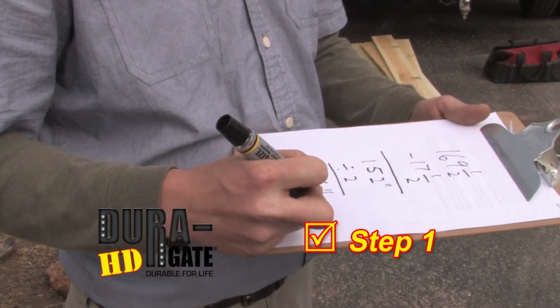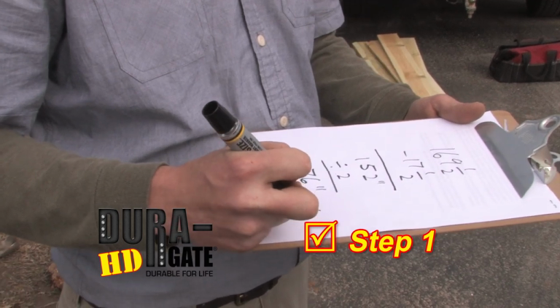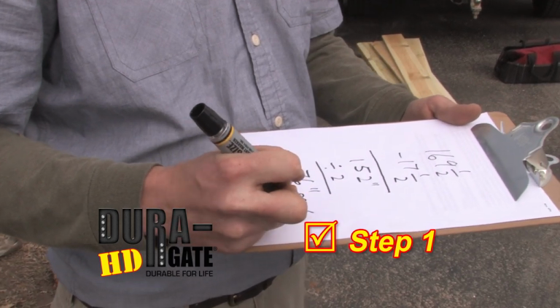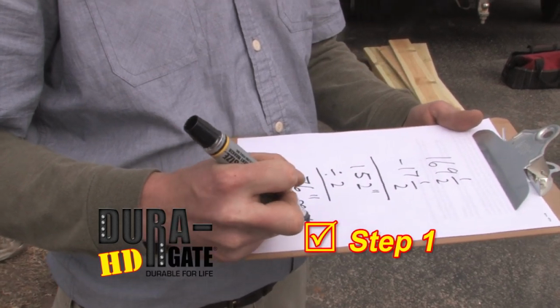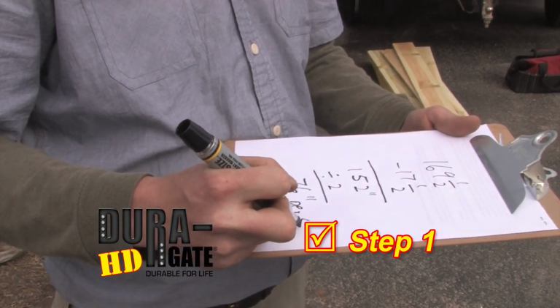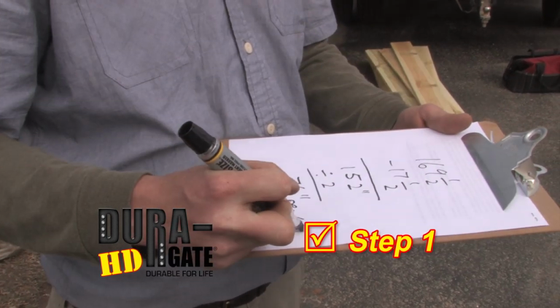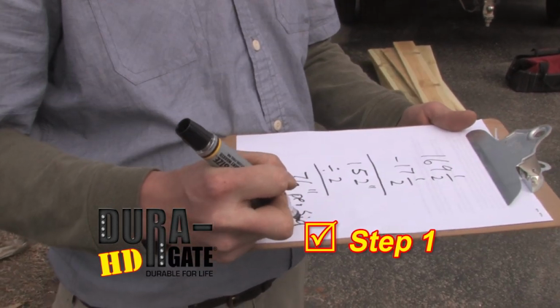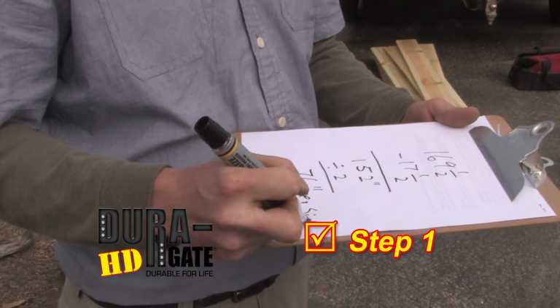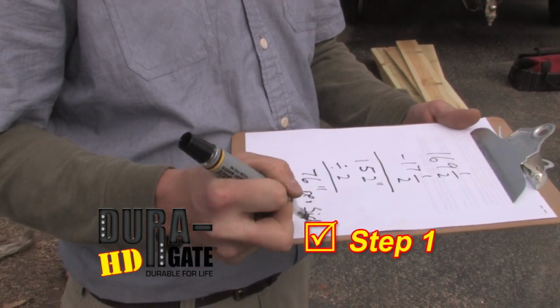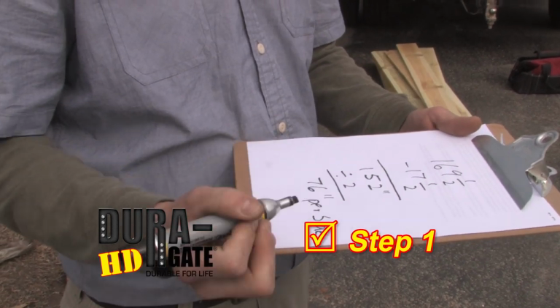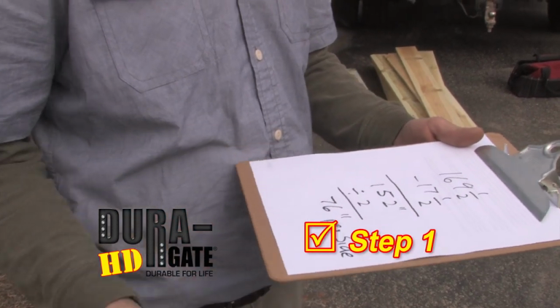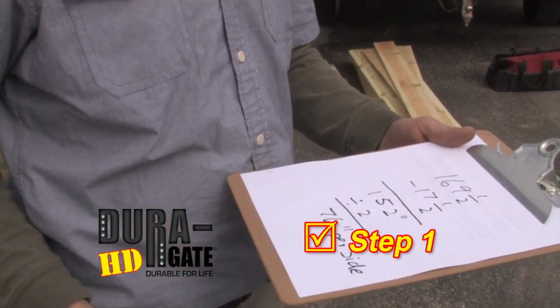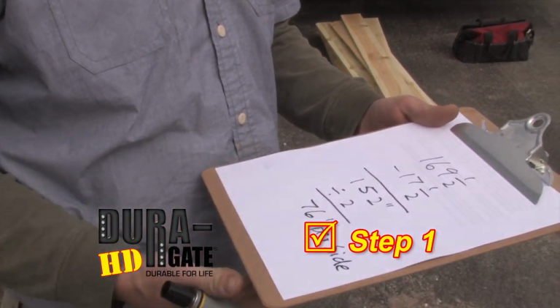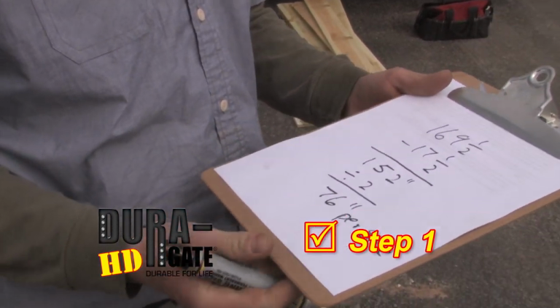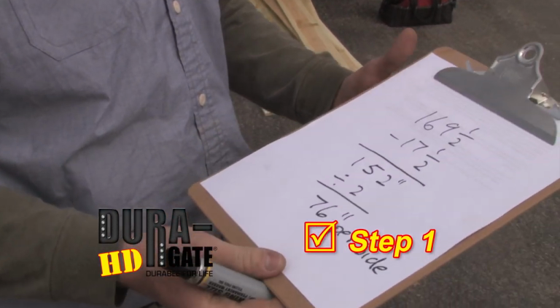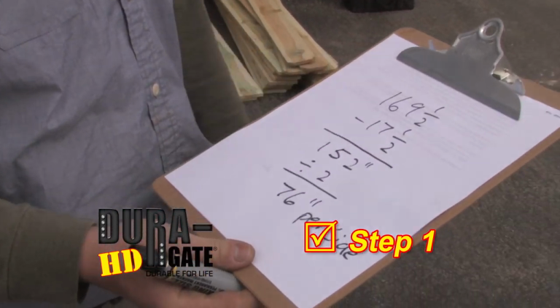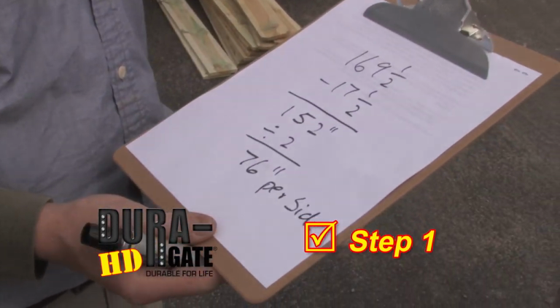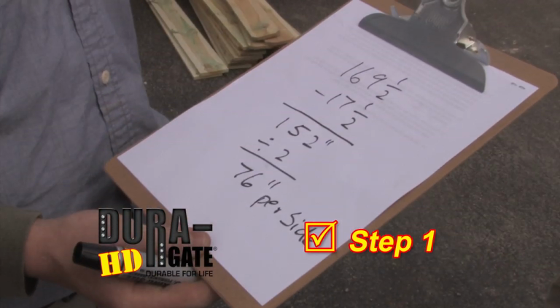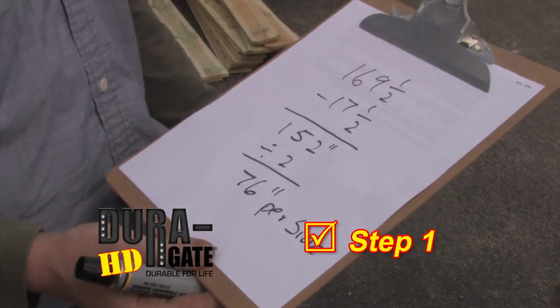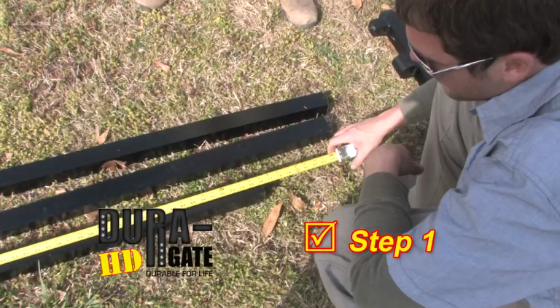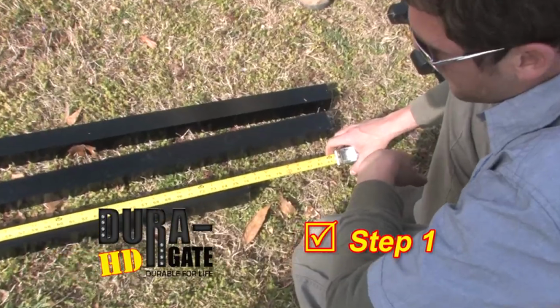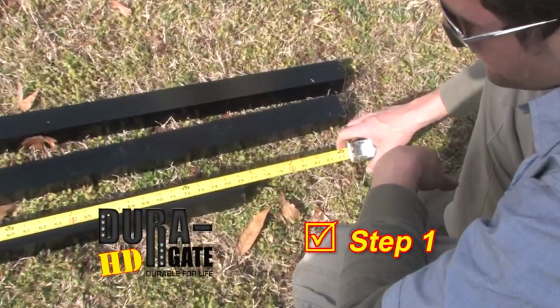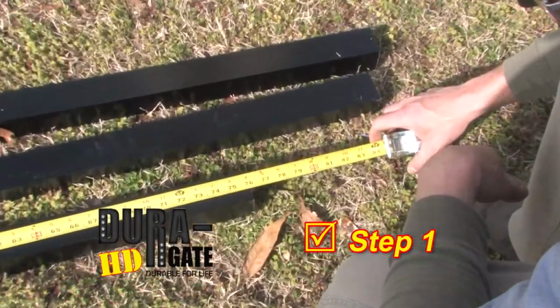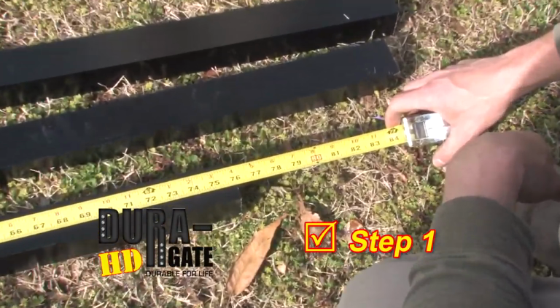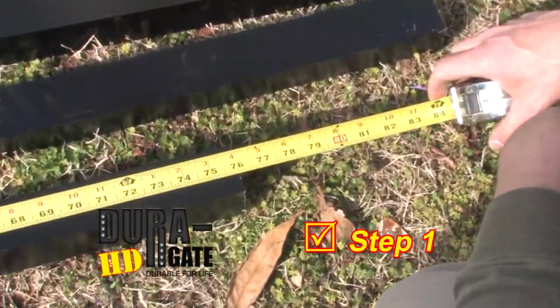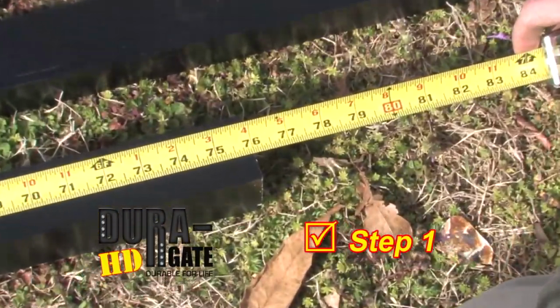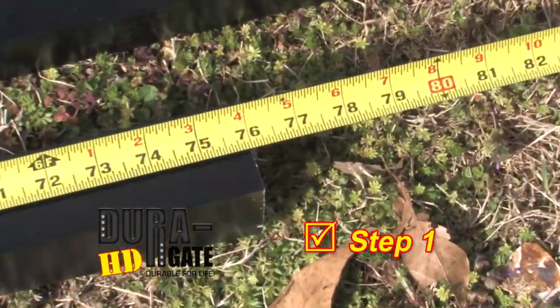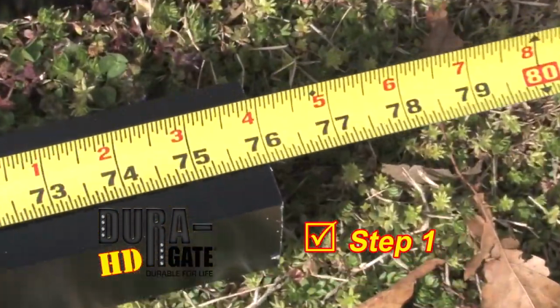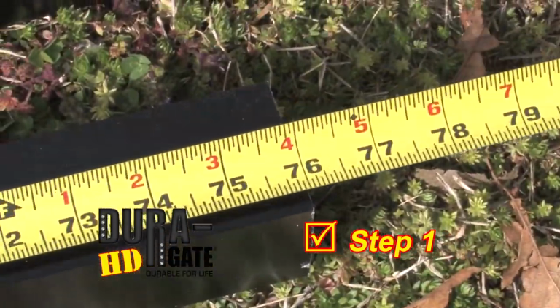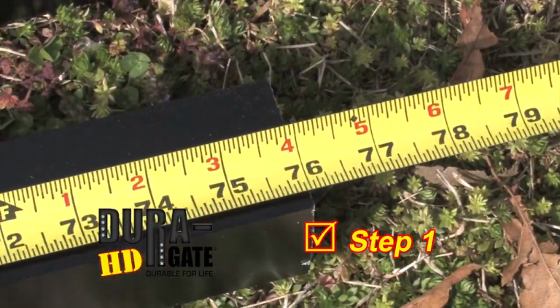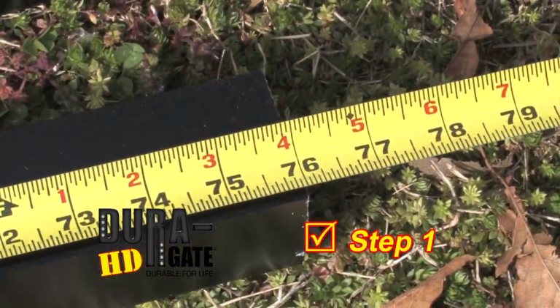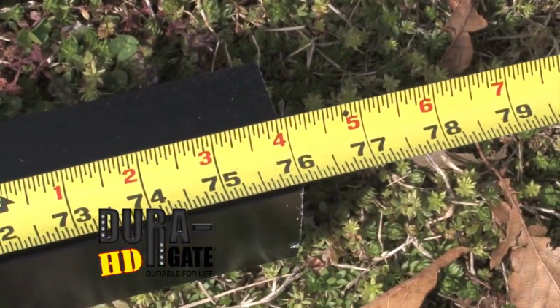If you would like unequal gate sizes, simply adjust the math accordingly. Squarely cut the six horizontals to the determined length.